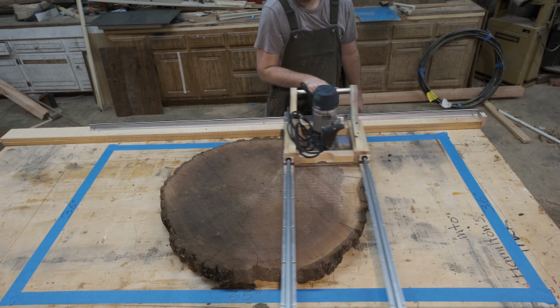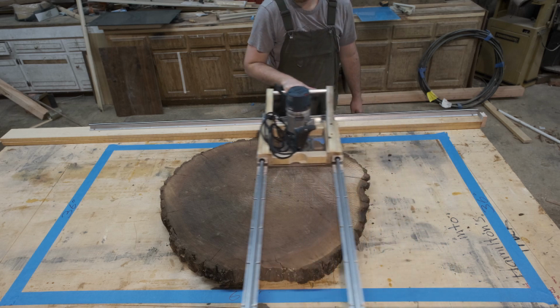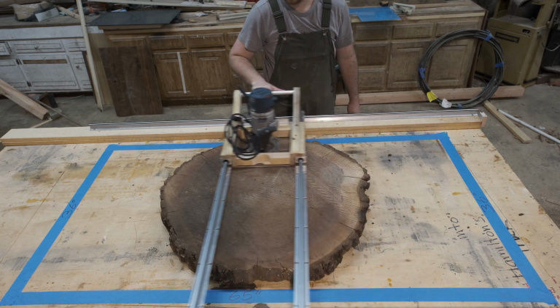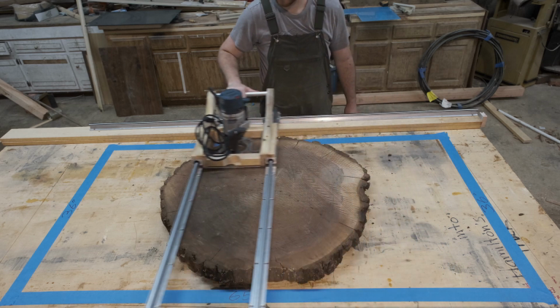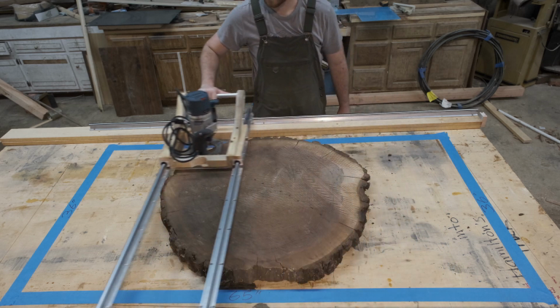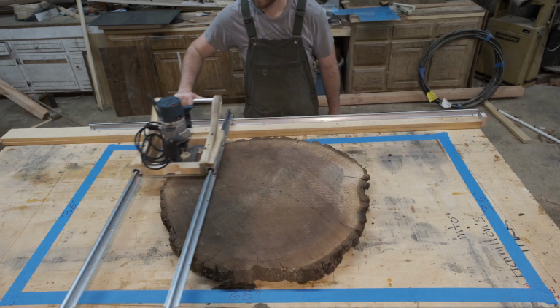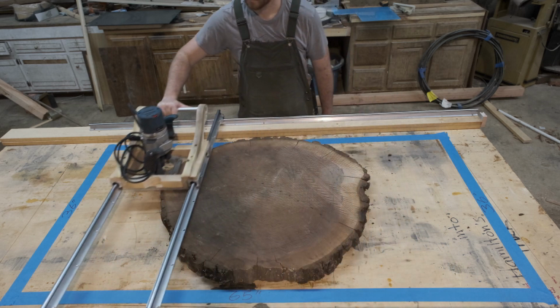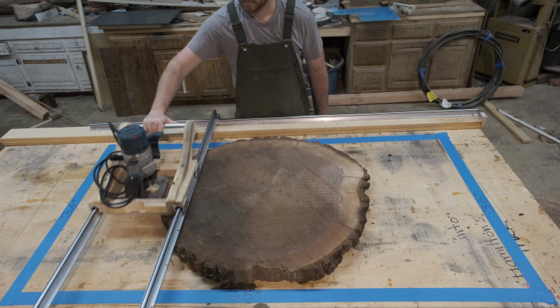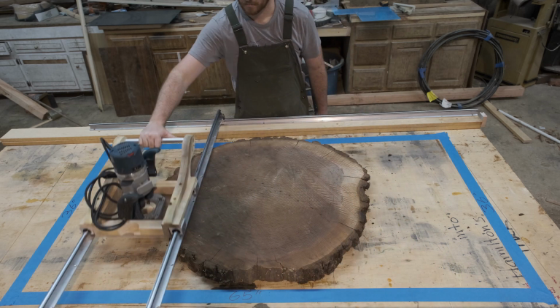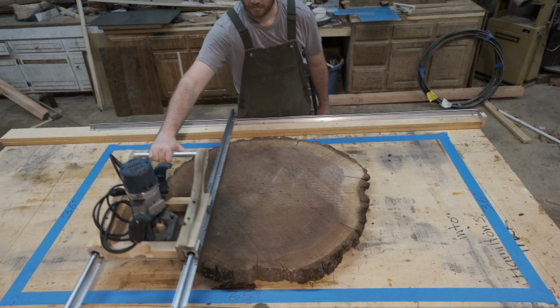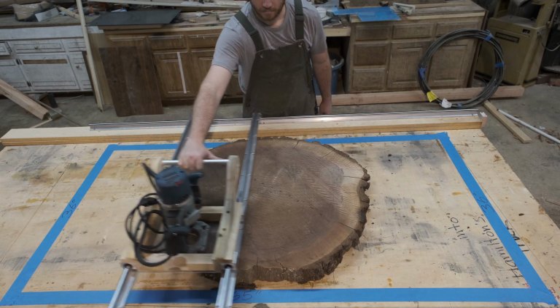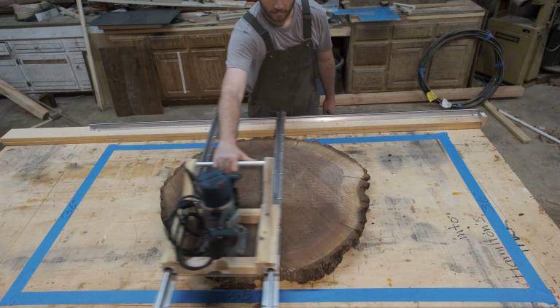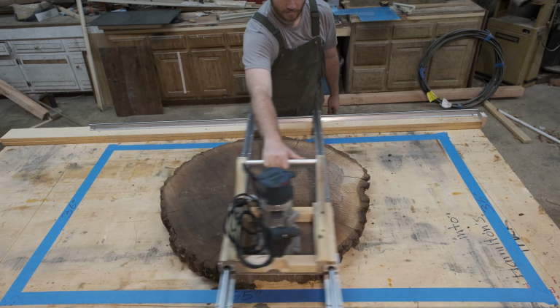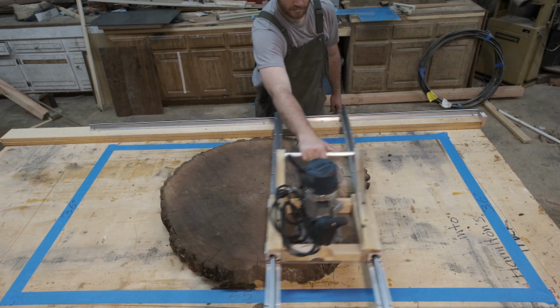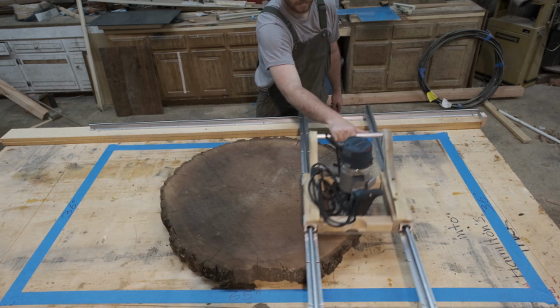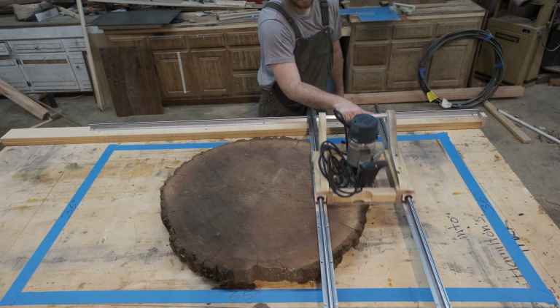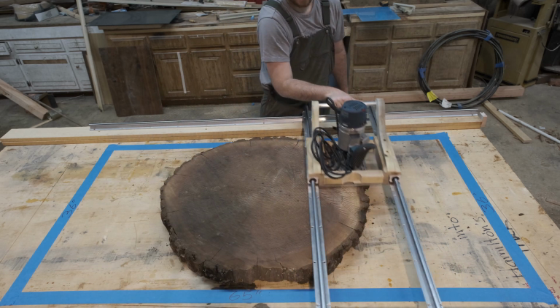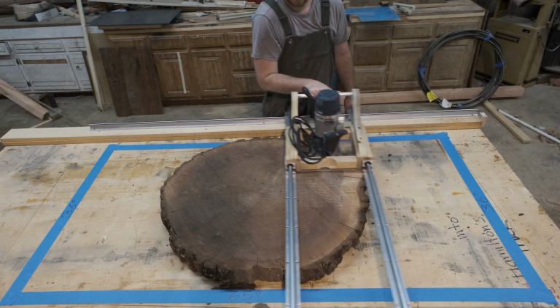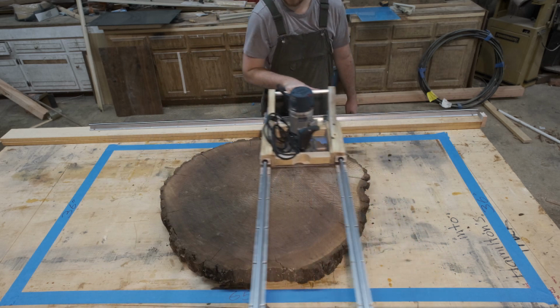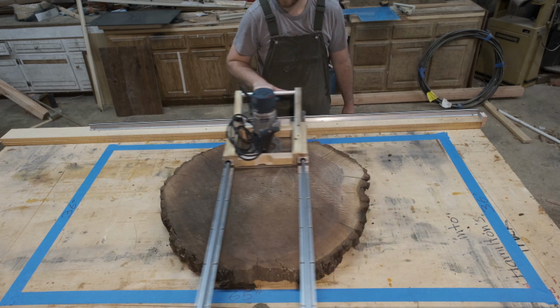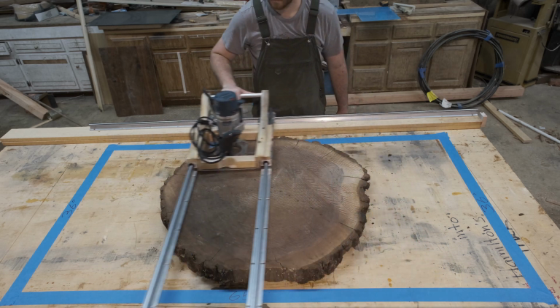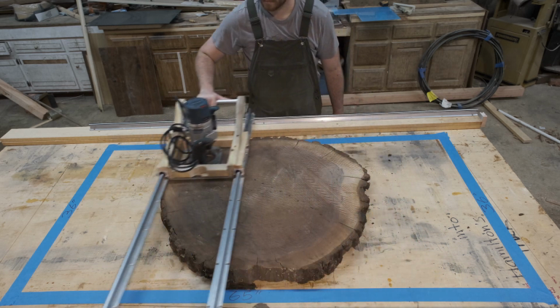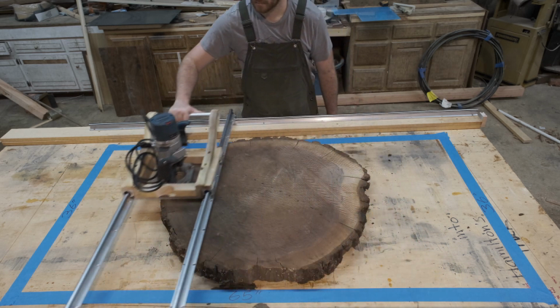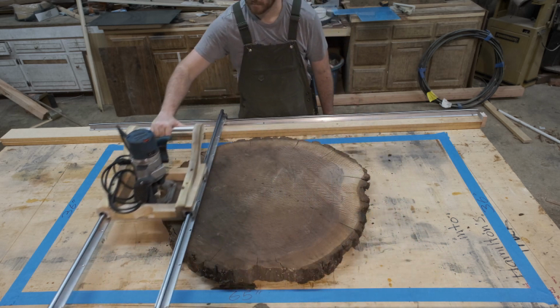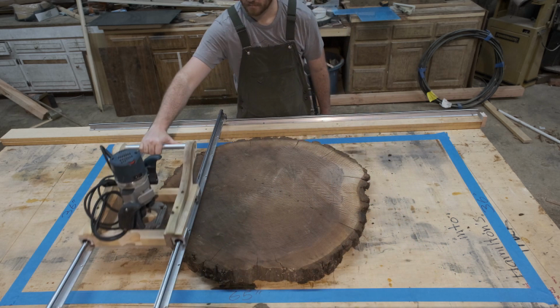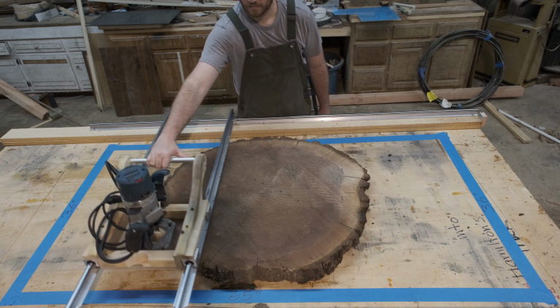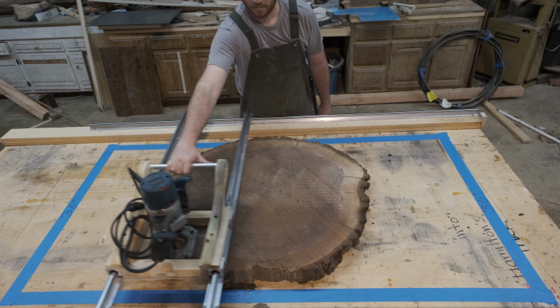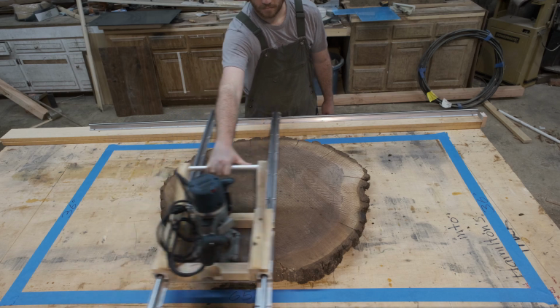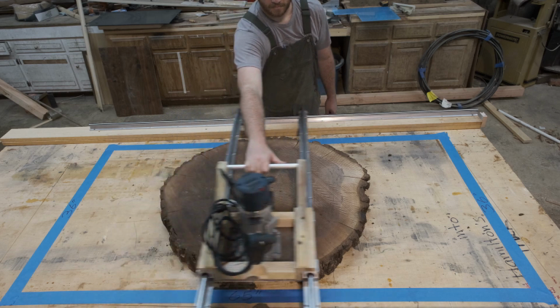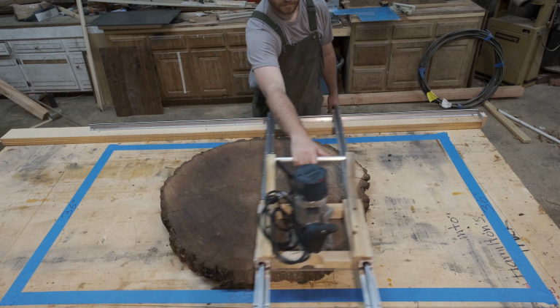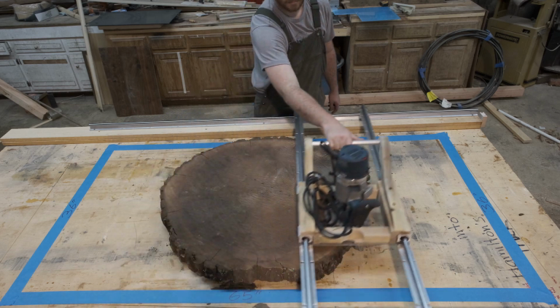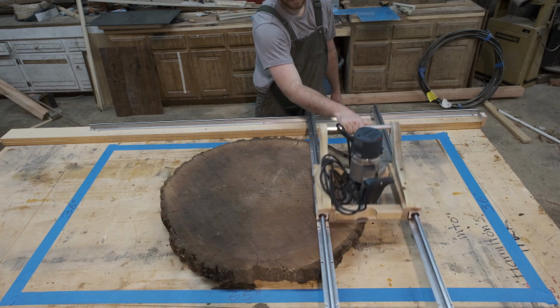If you are new to this and you're looking to buy some rails, I'll have all the links down in the description. You can get those off of Amazon.